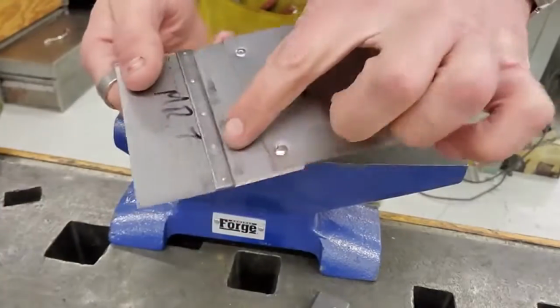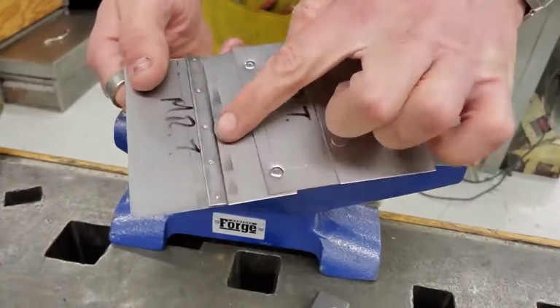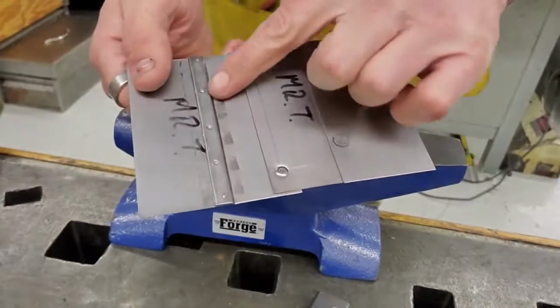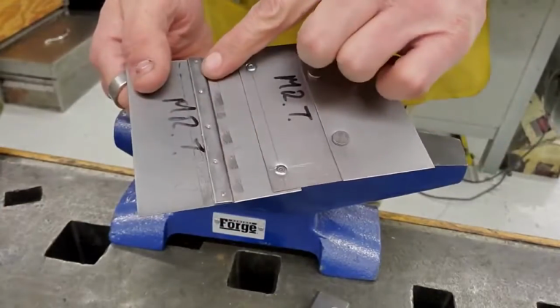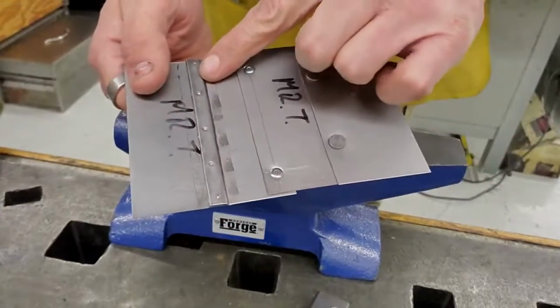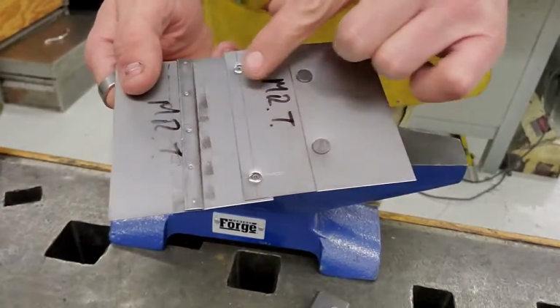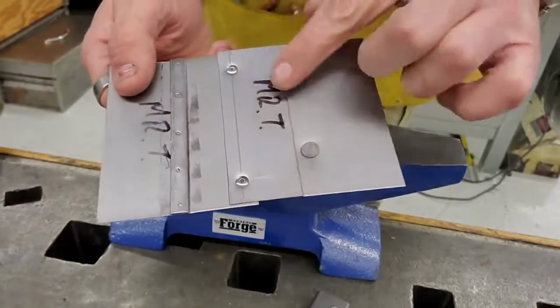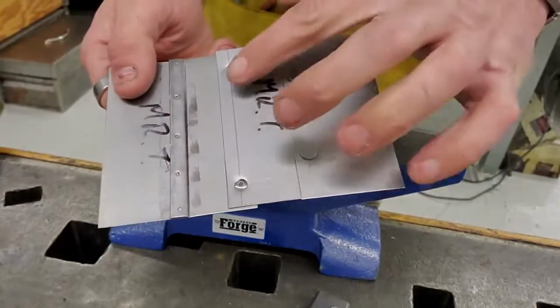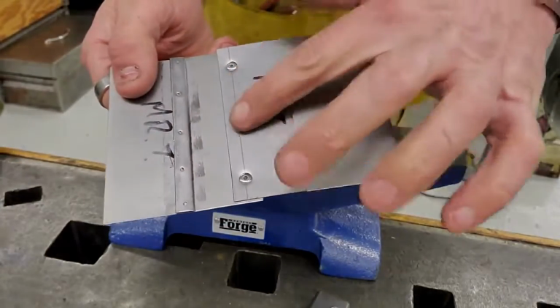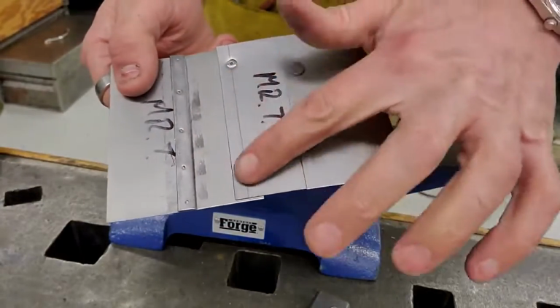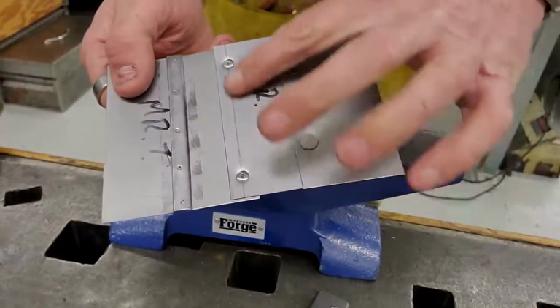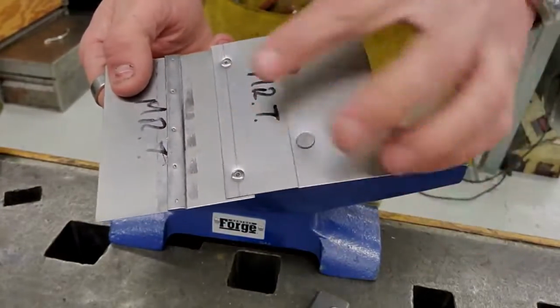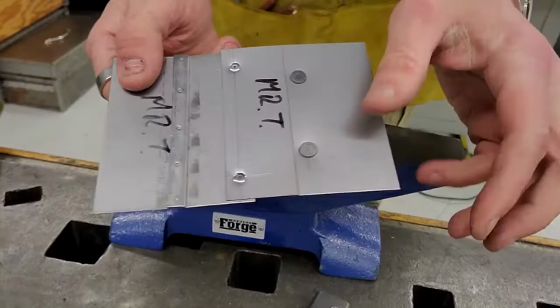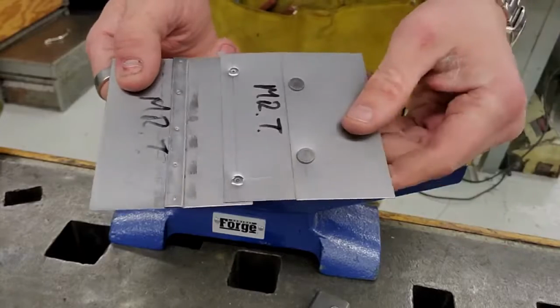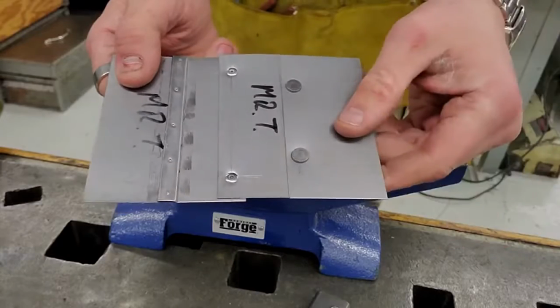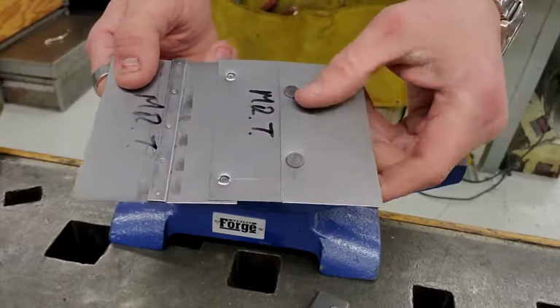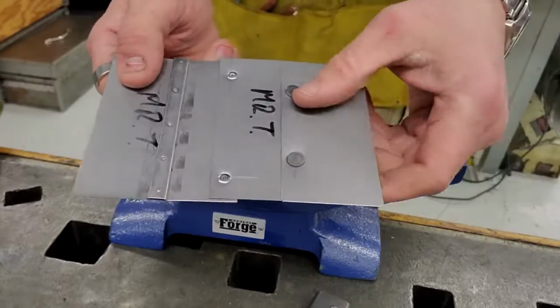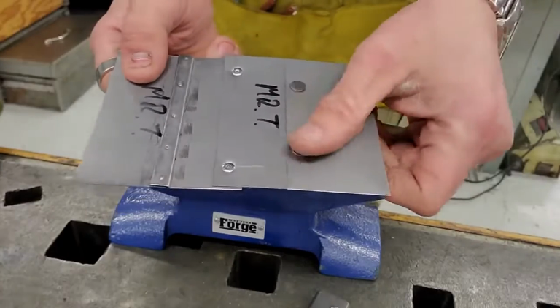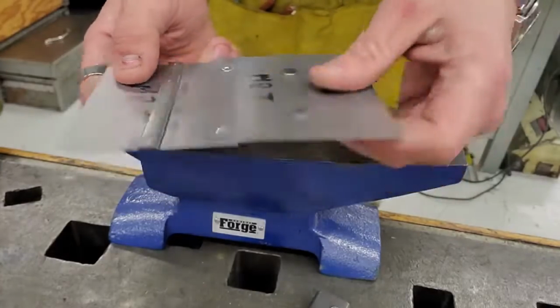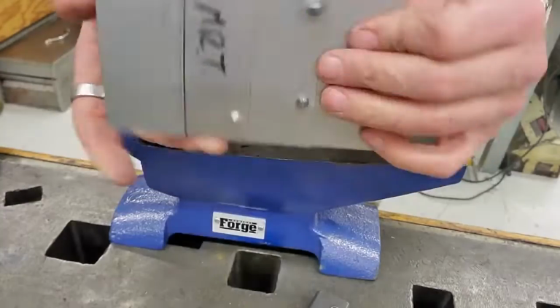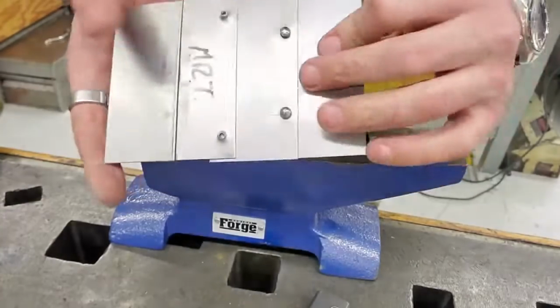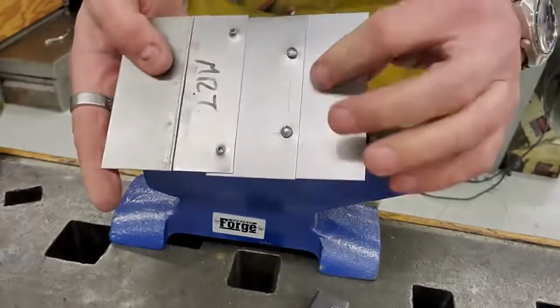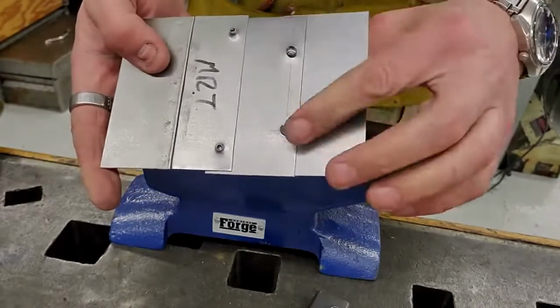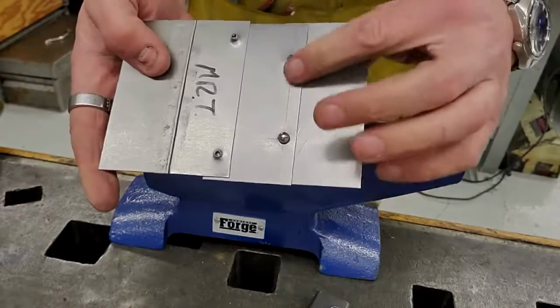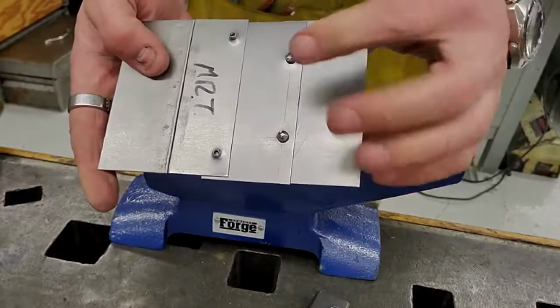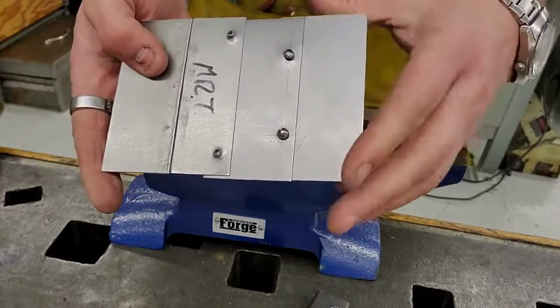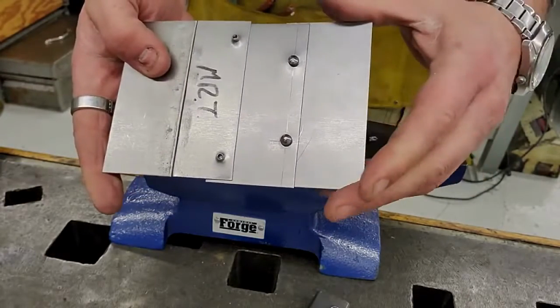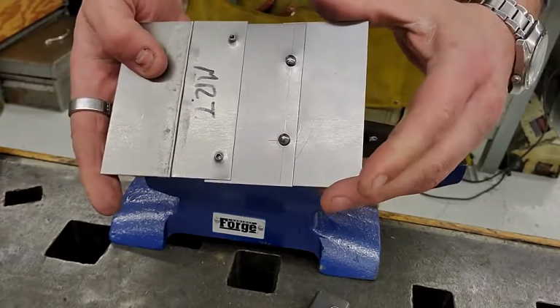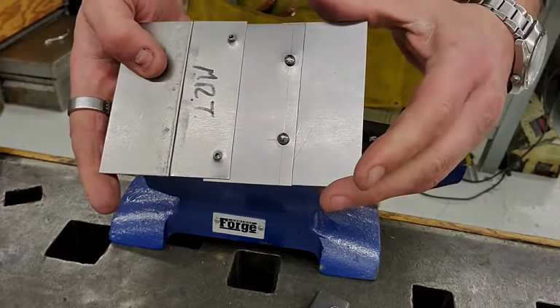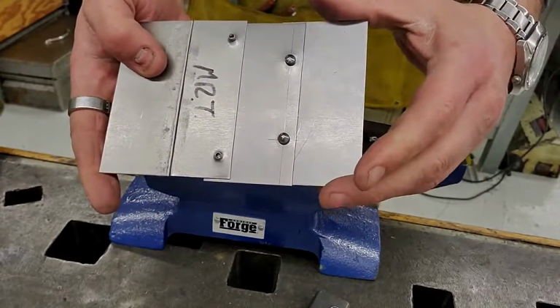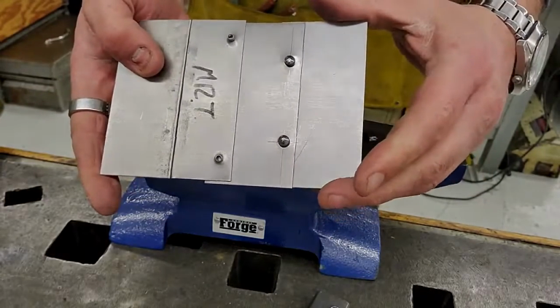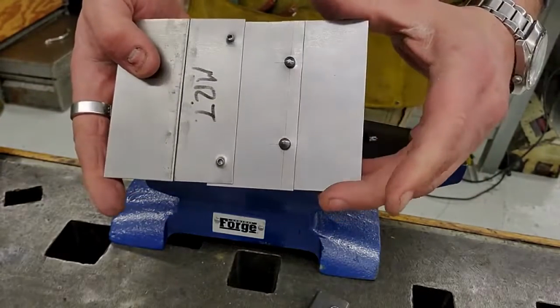And there's our third joint — grooved seam, pop rivets, and then a standard soft iron rivet.